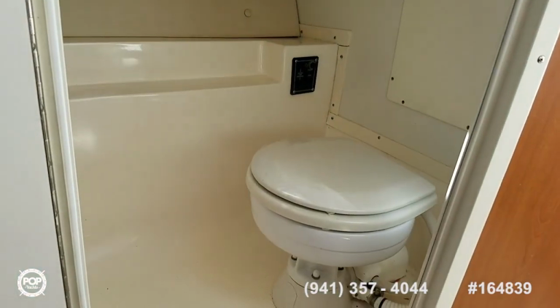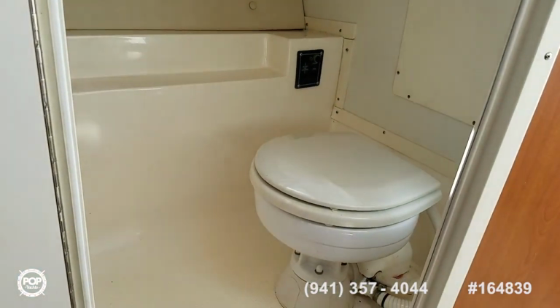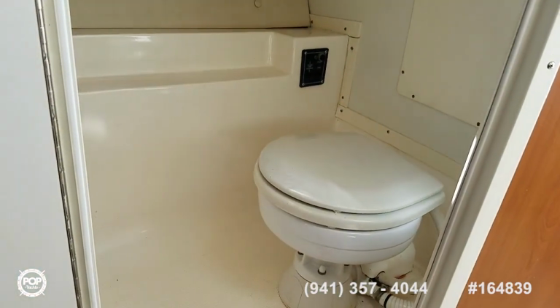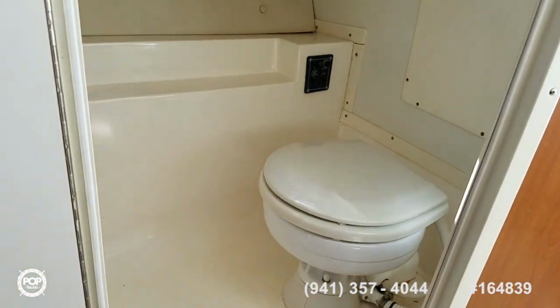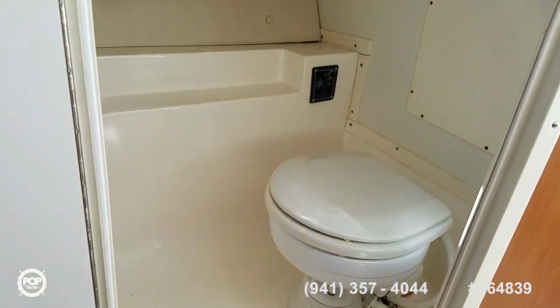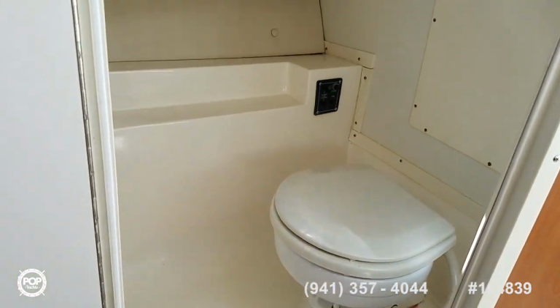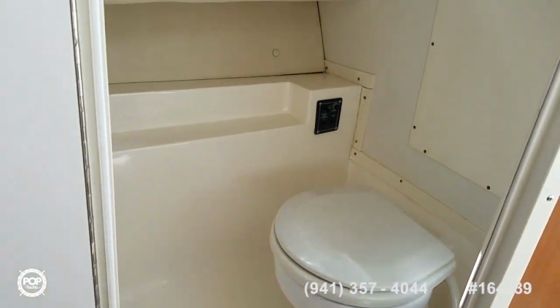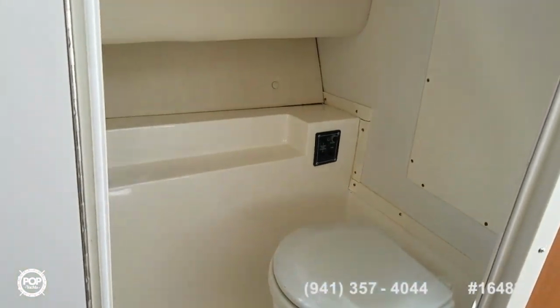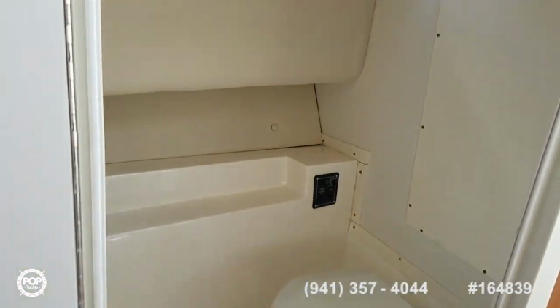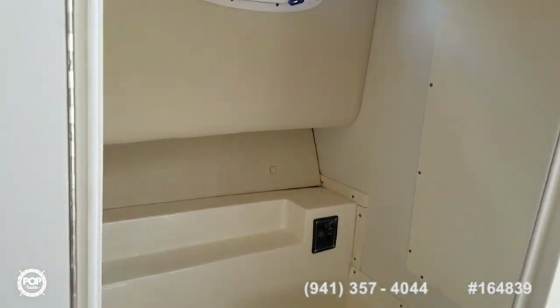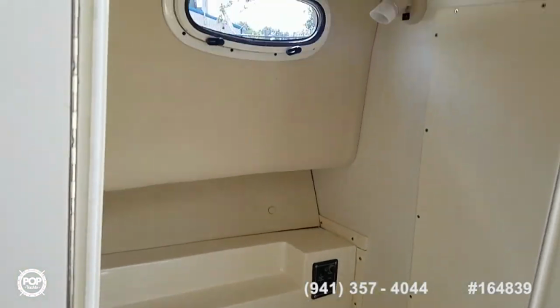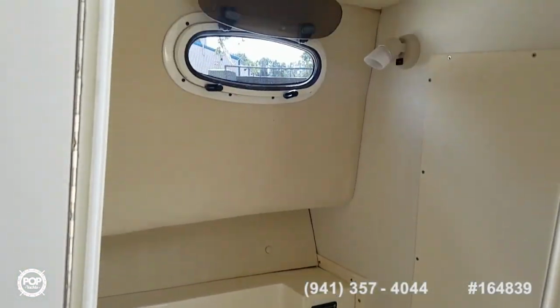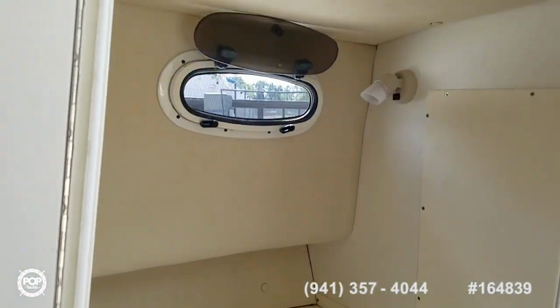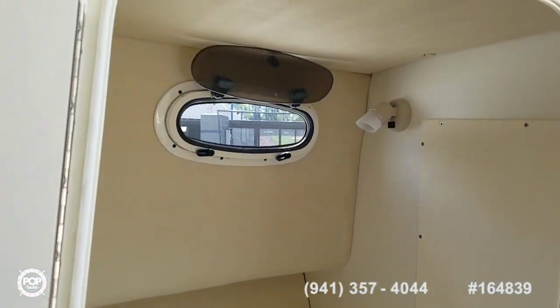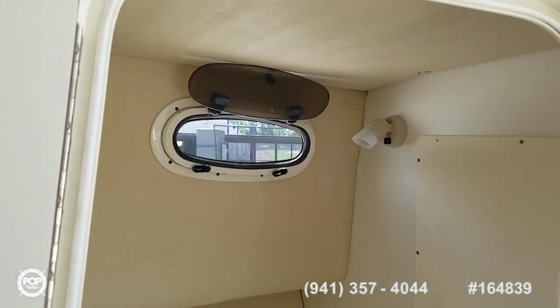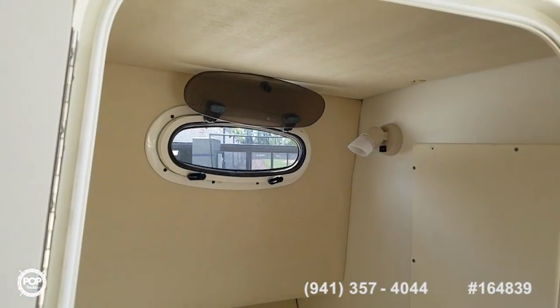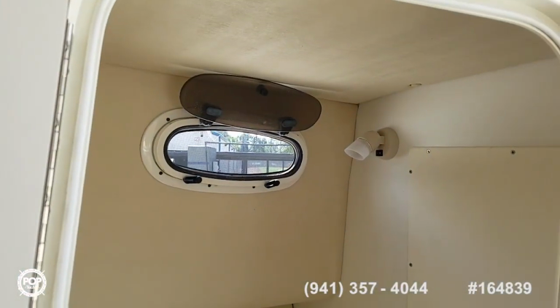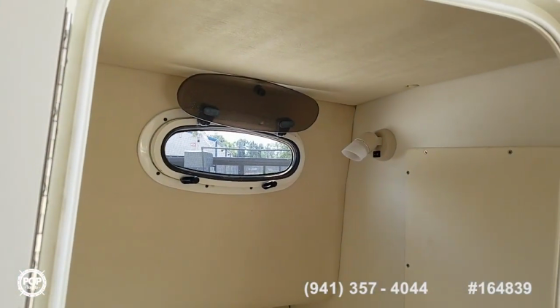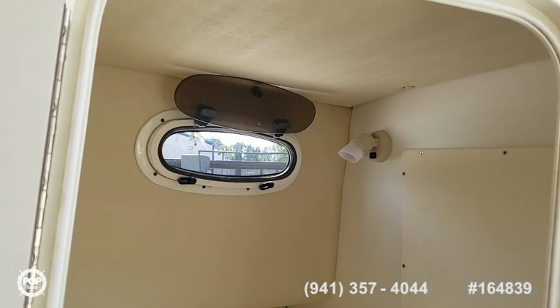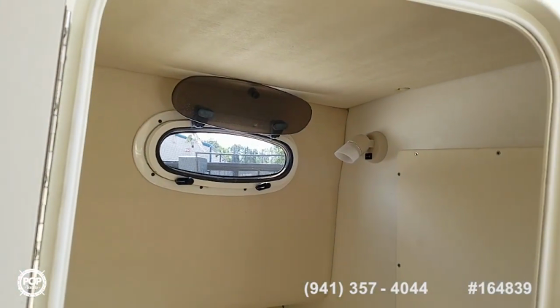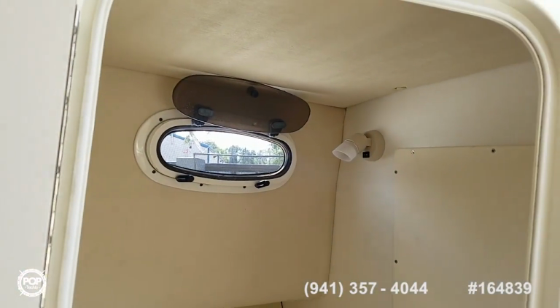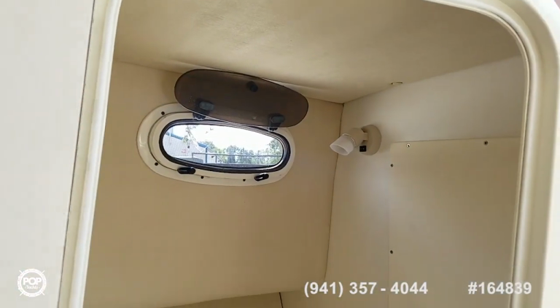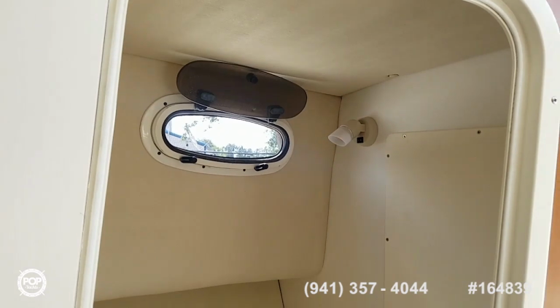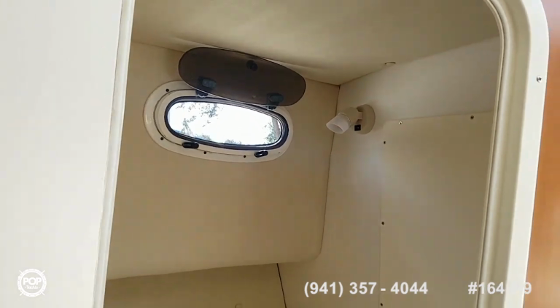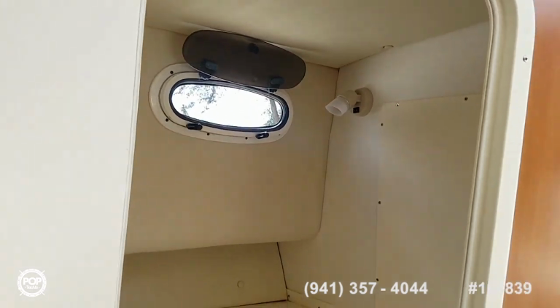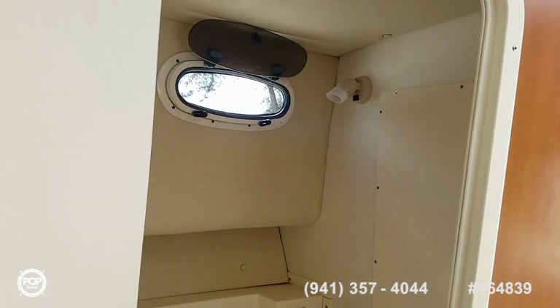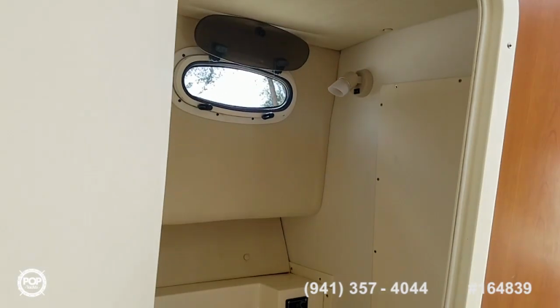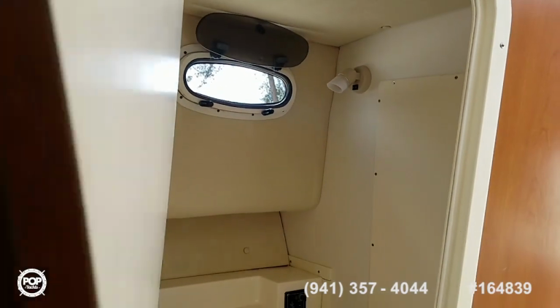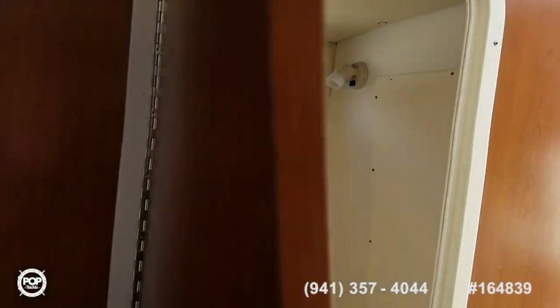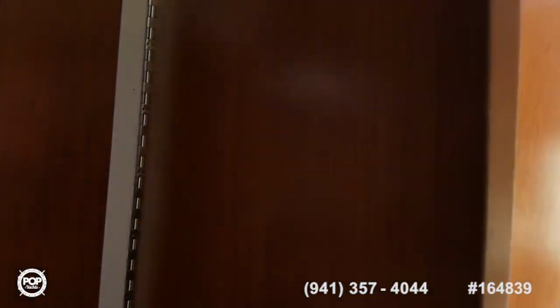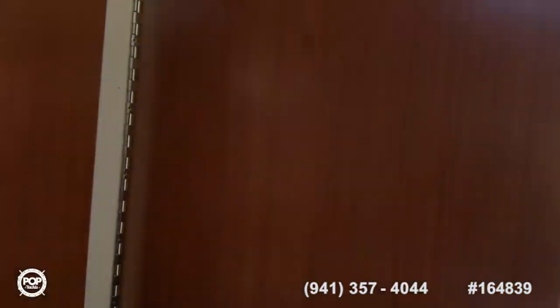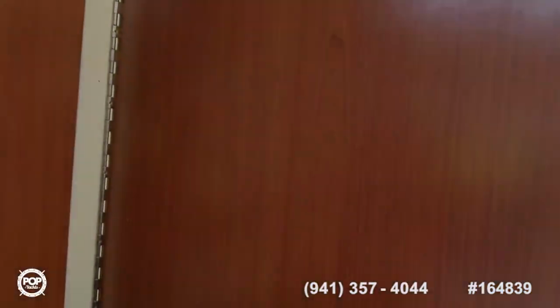Good-size head with simple electric flush toilet operation.